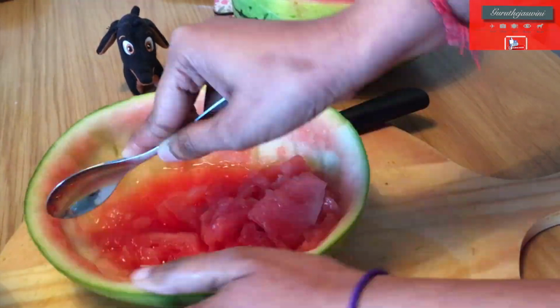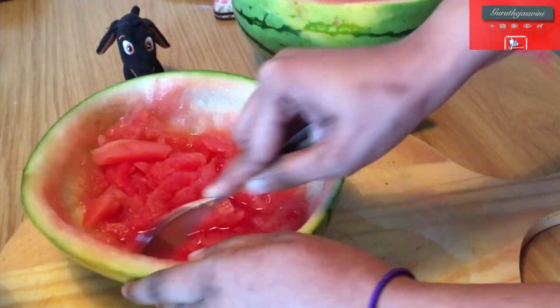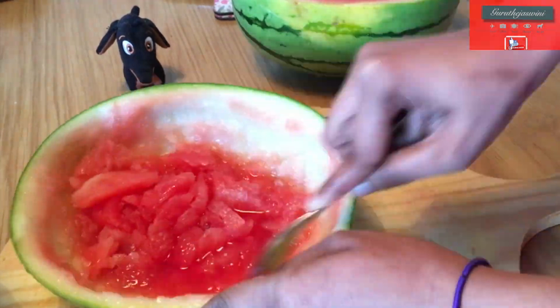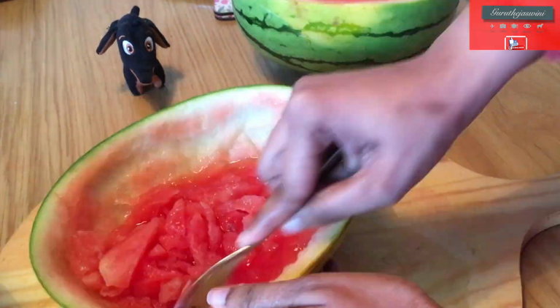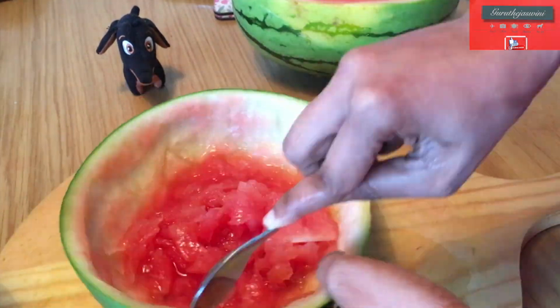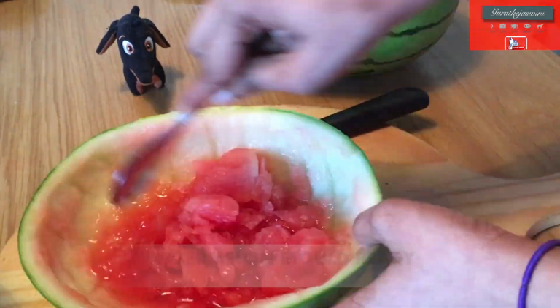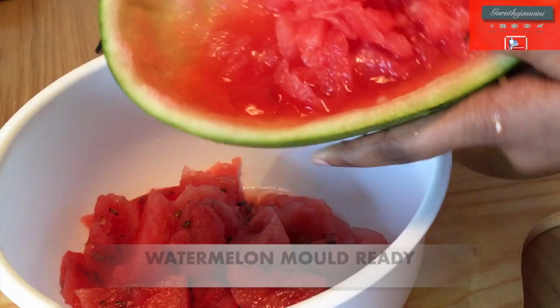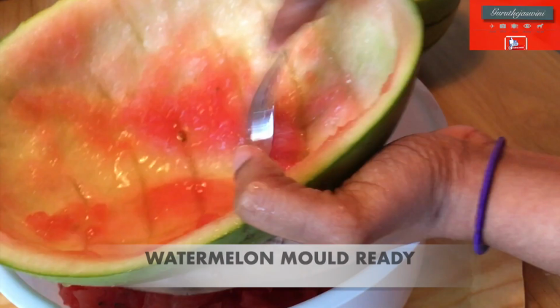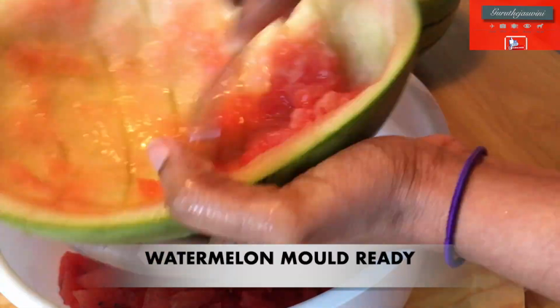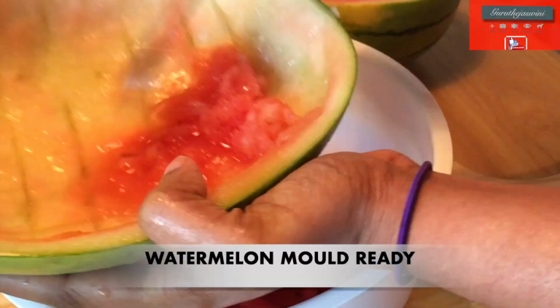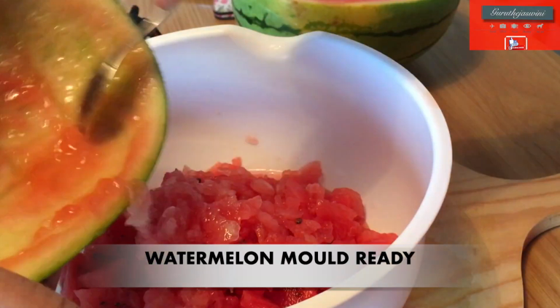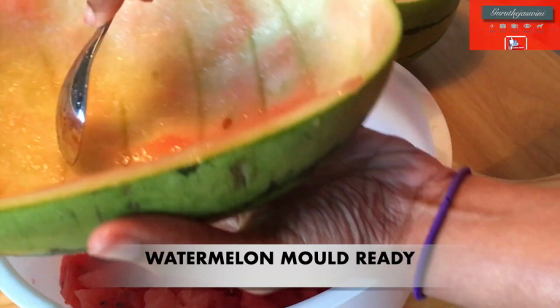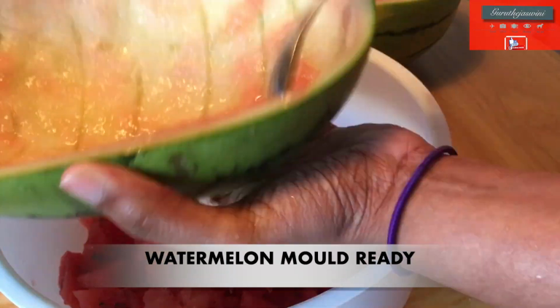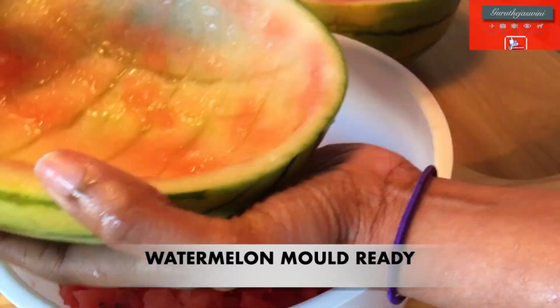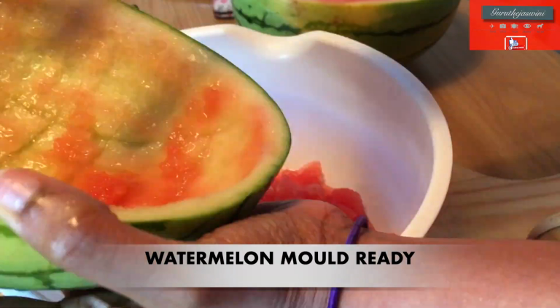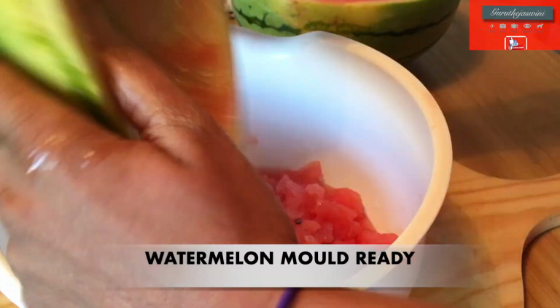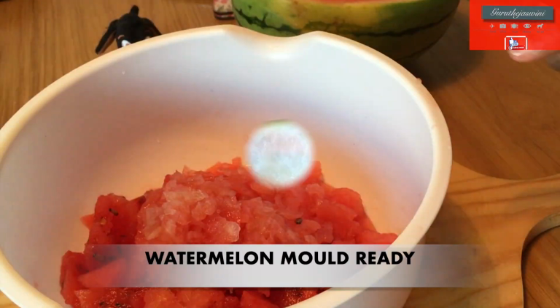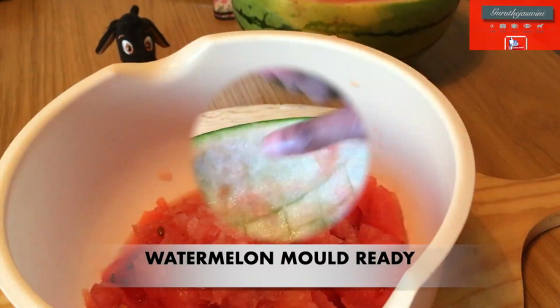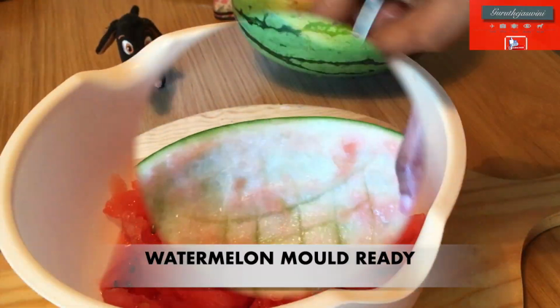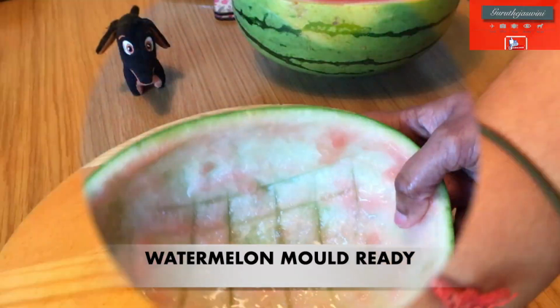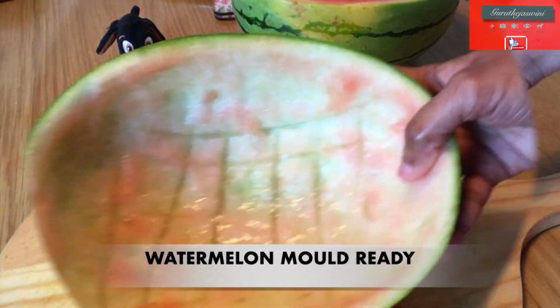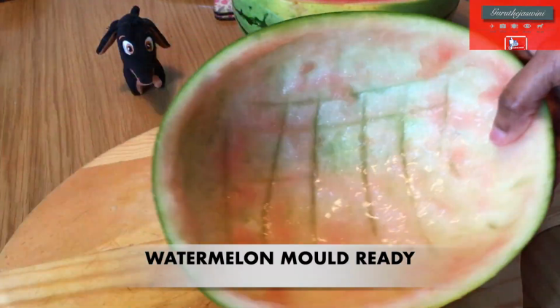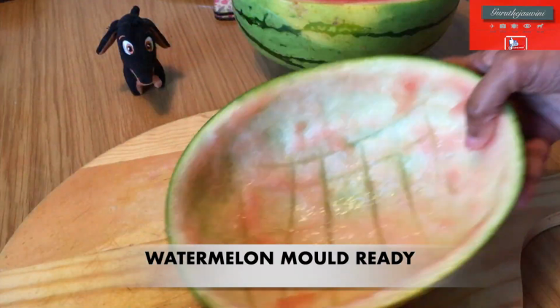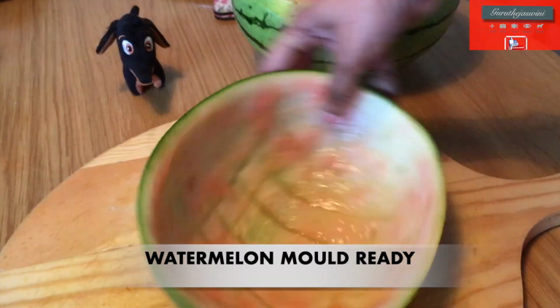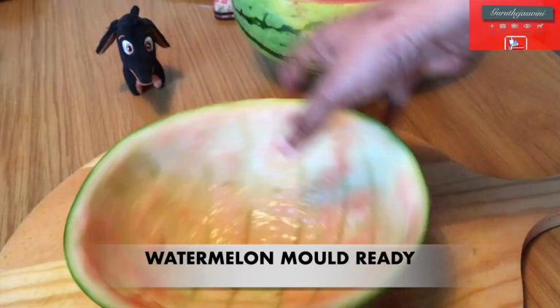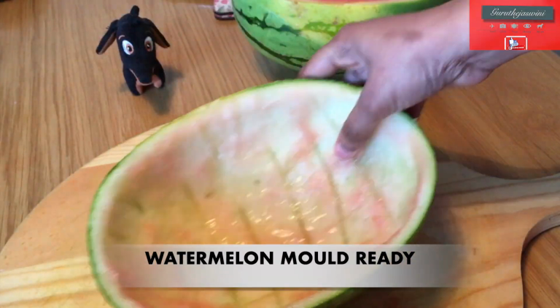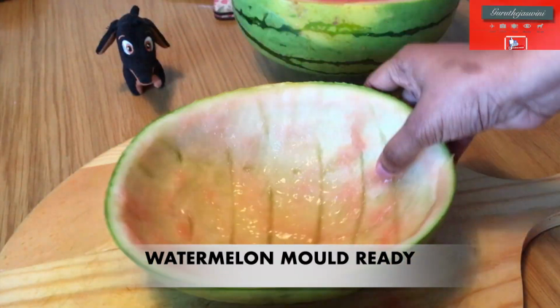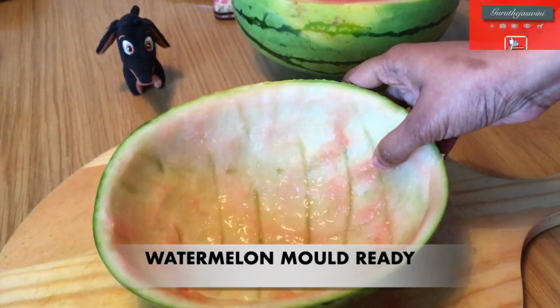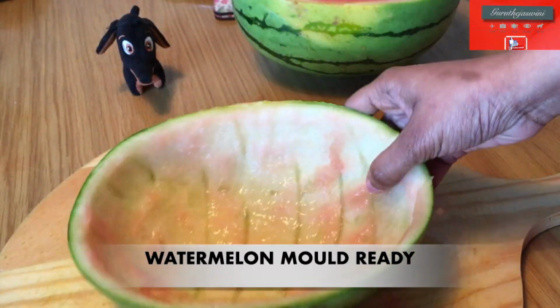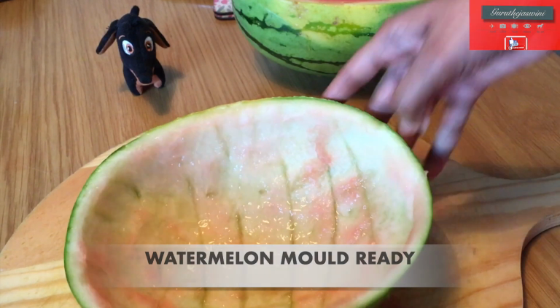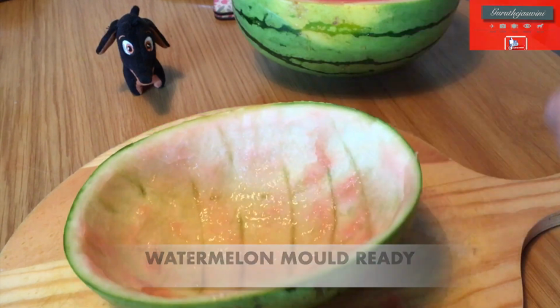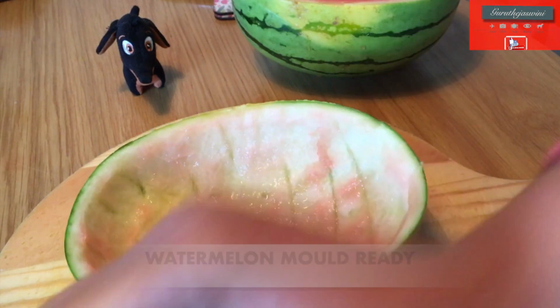I am using the mold. I will put it in the mold. Let the soap water get ready.